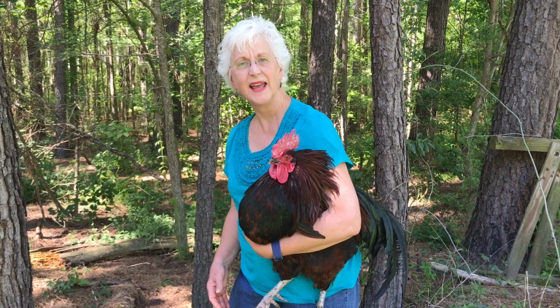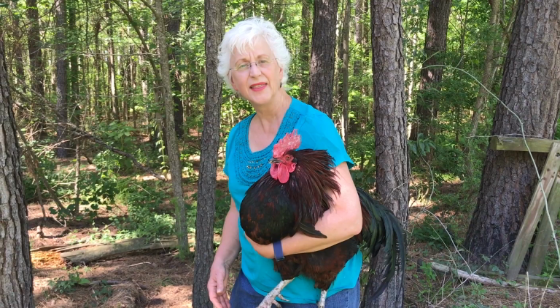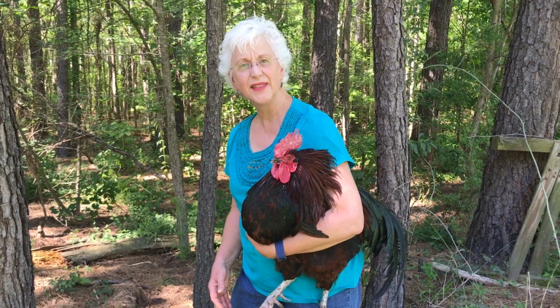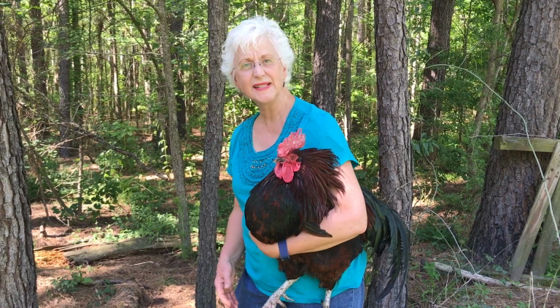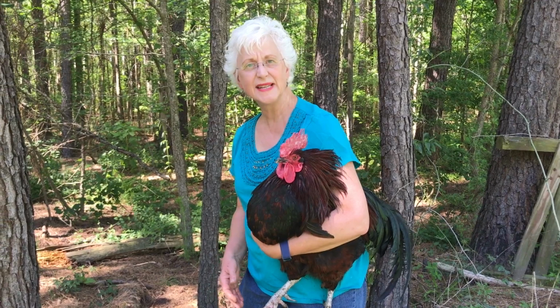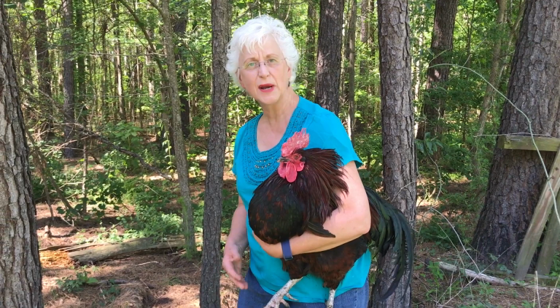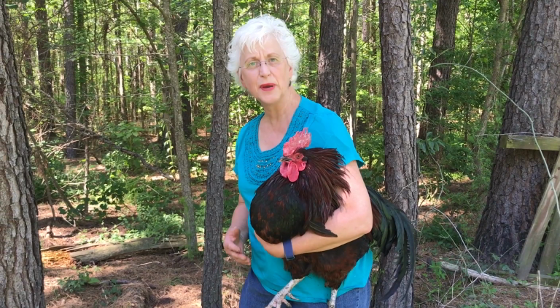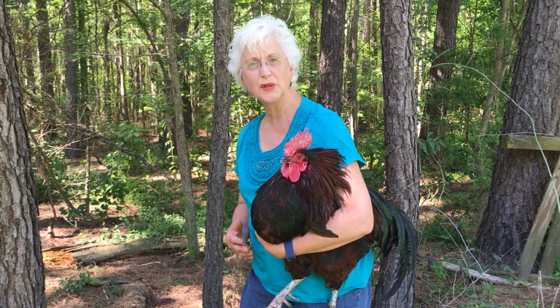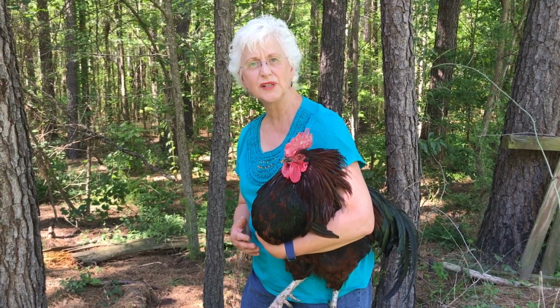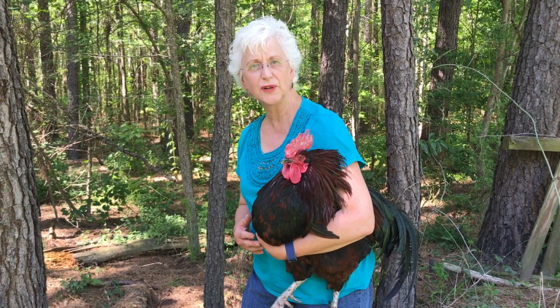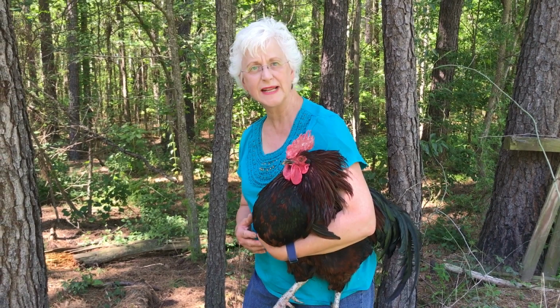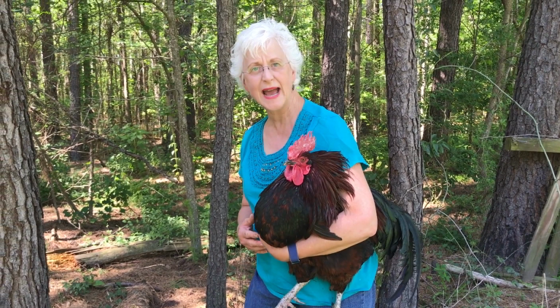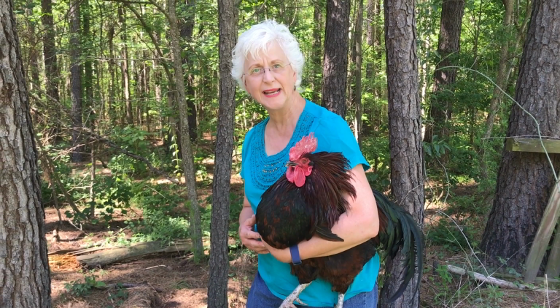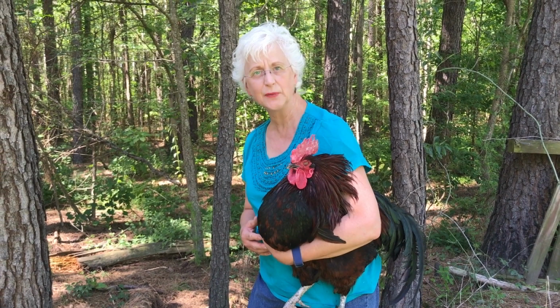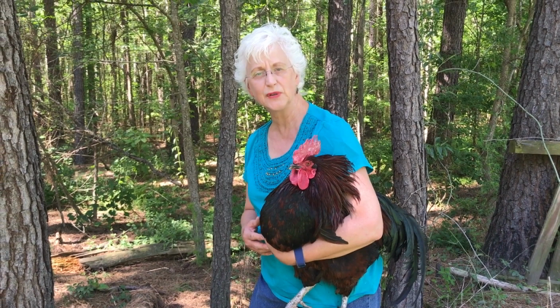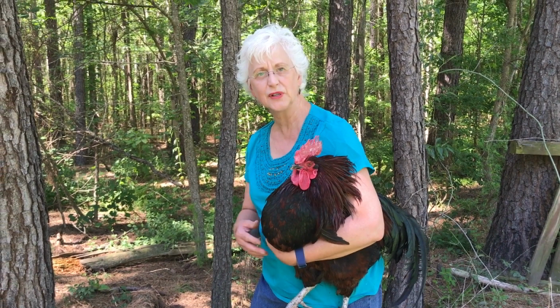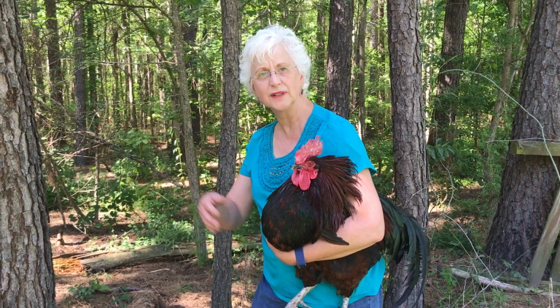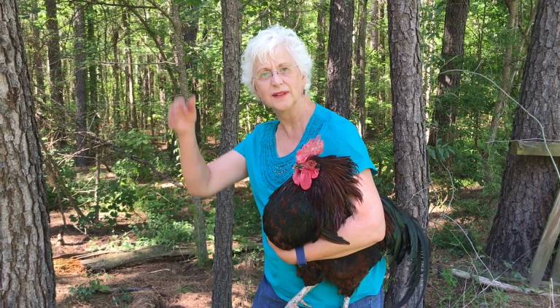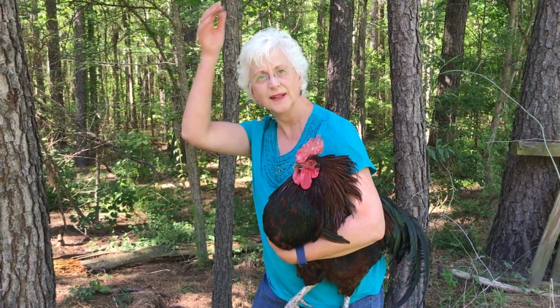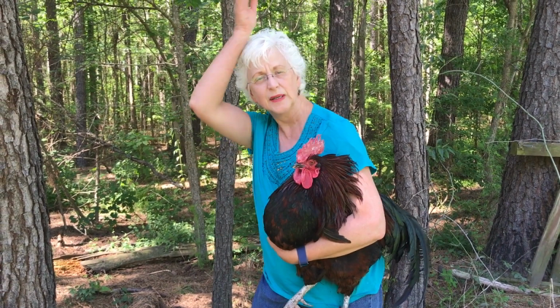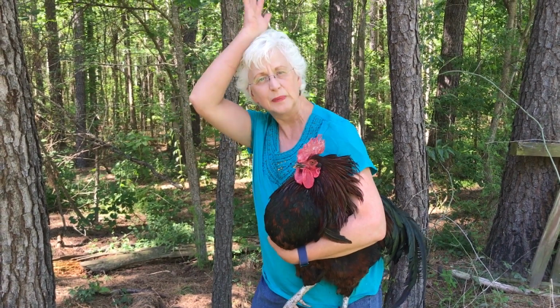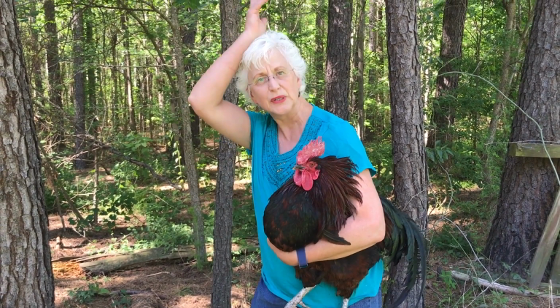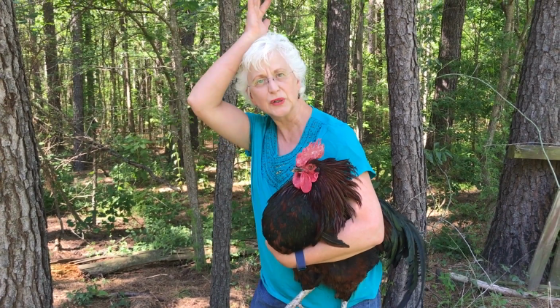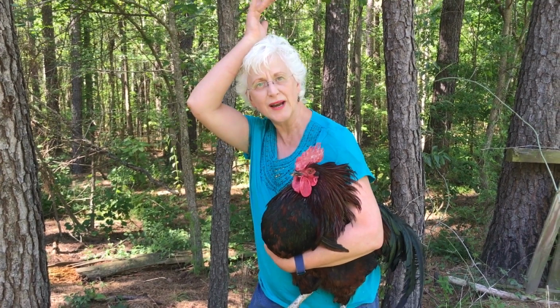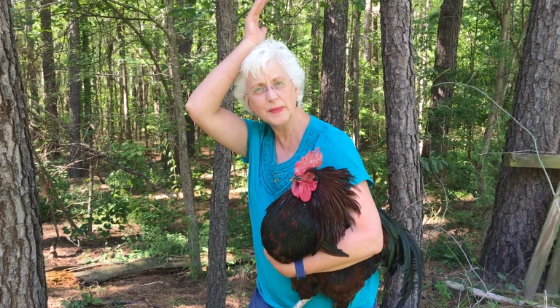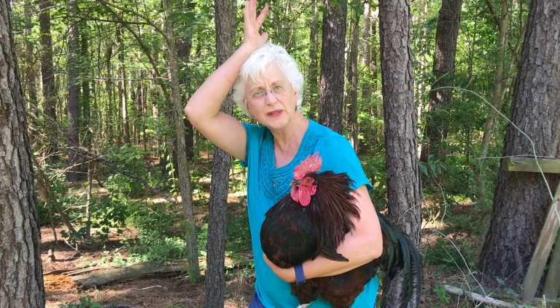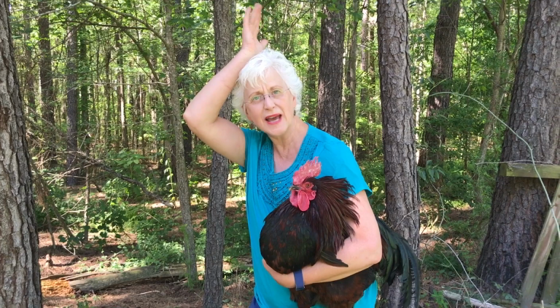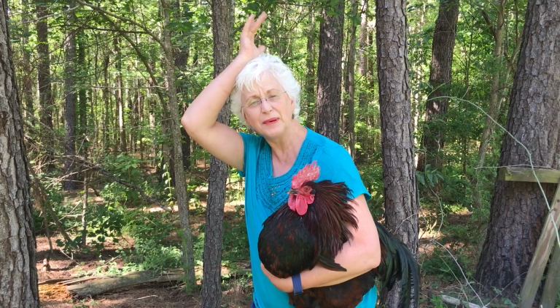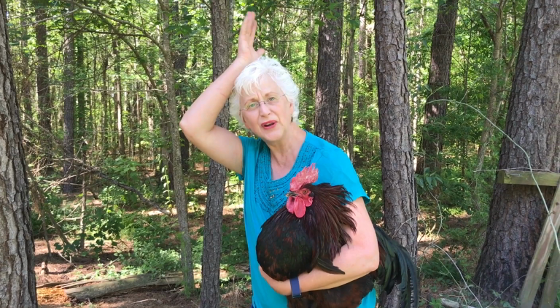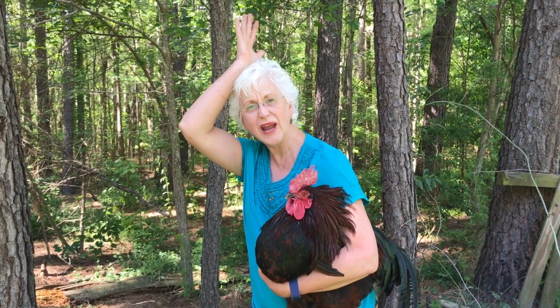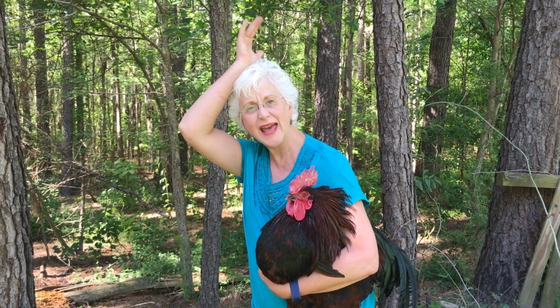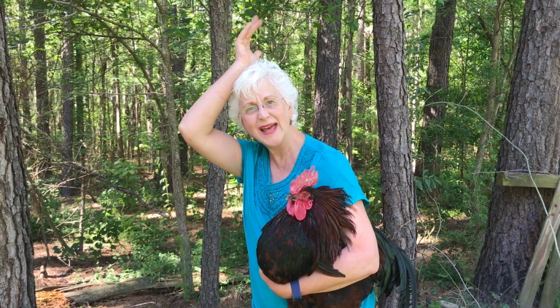This is our motion for daddy rooster. Put your comb on top of your head.